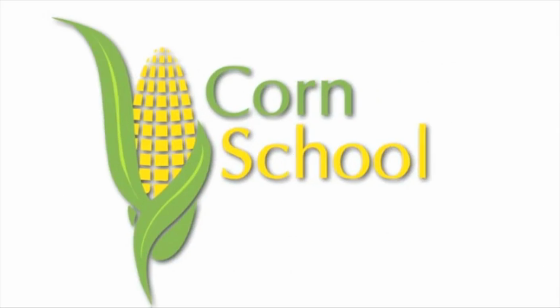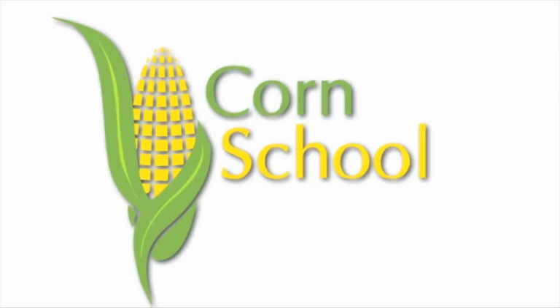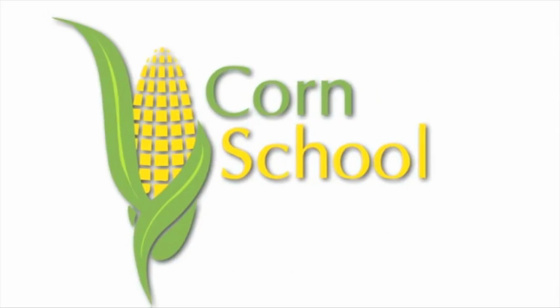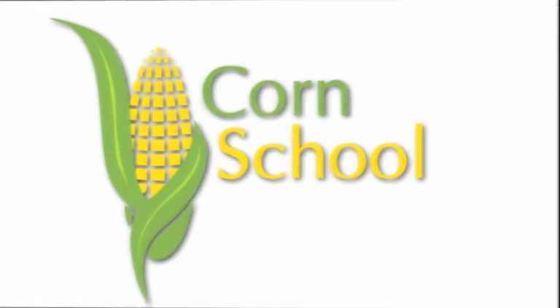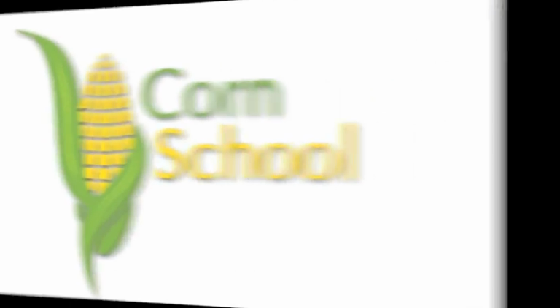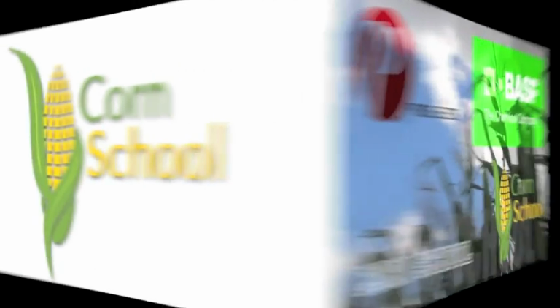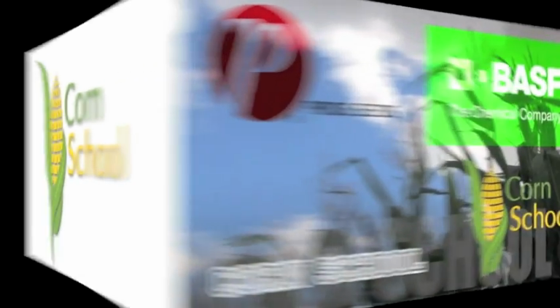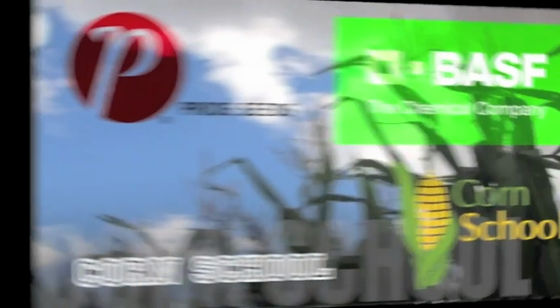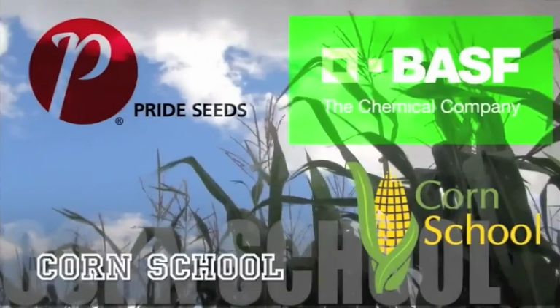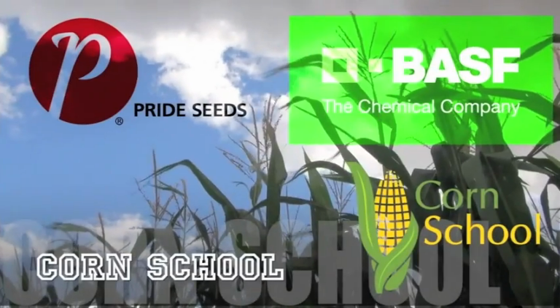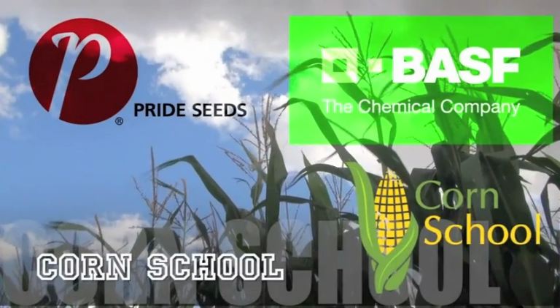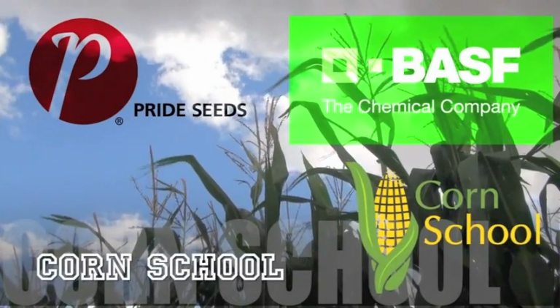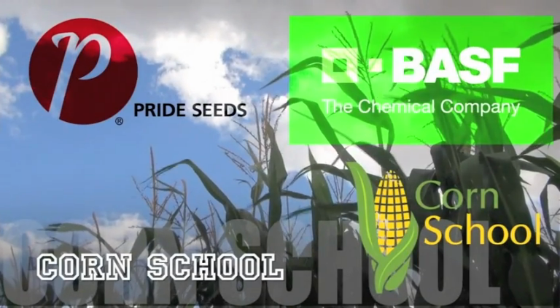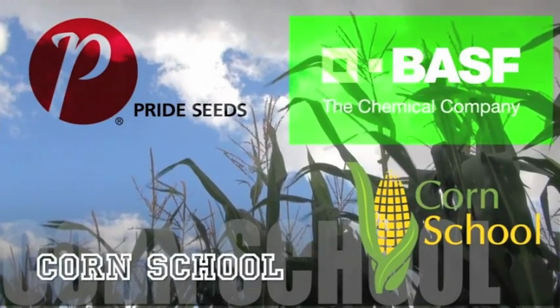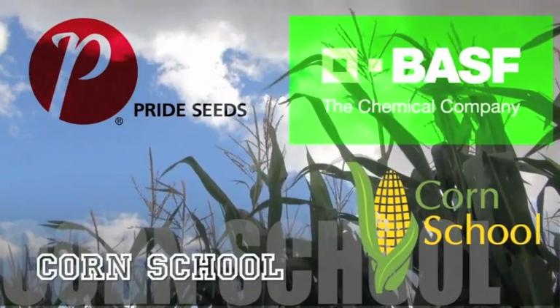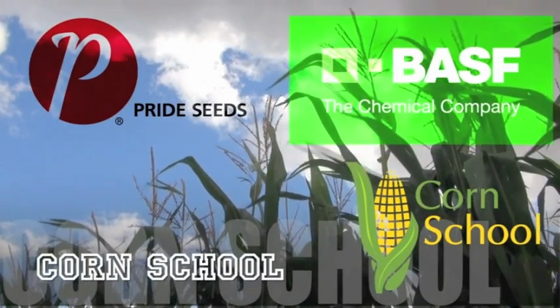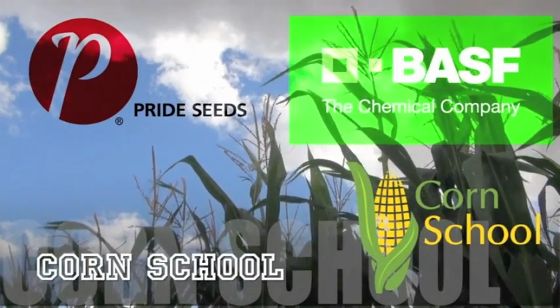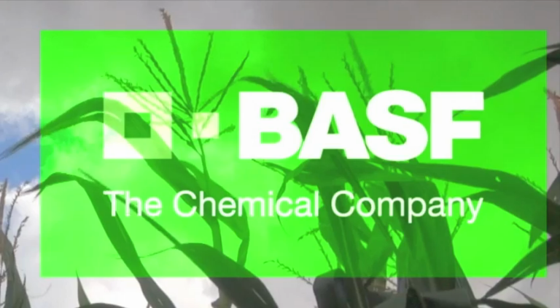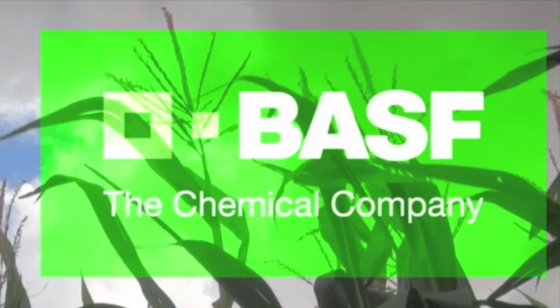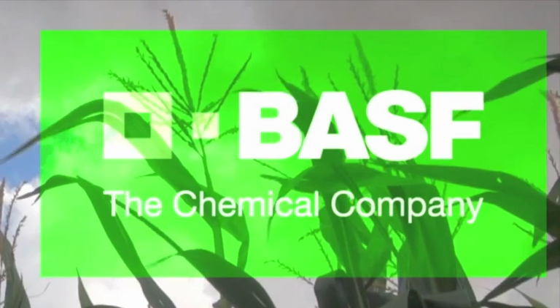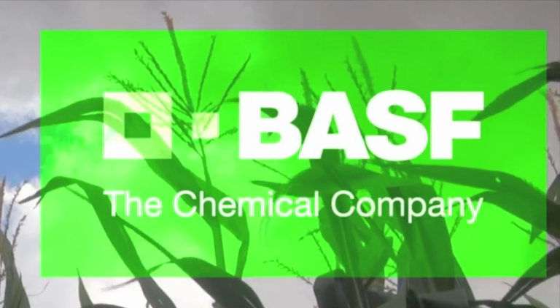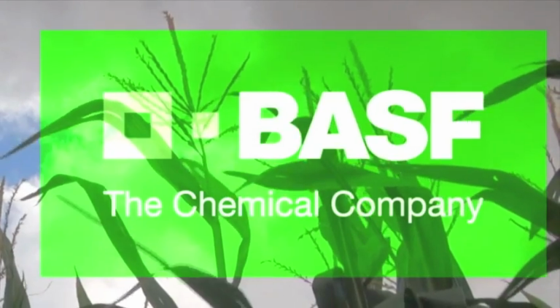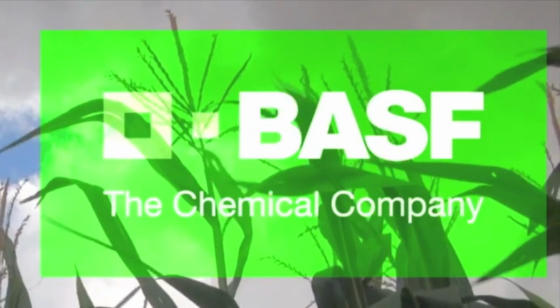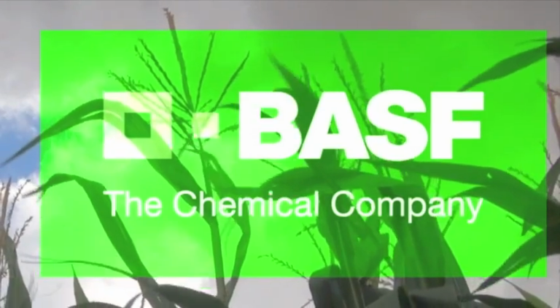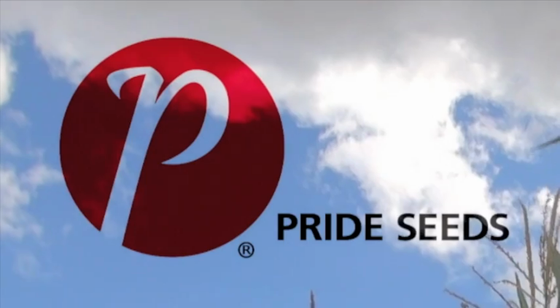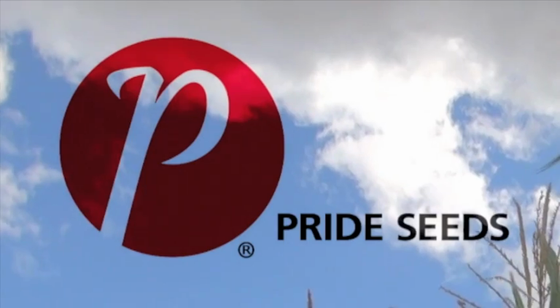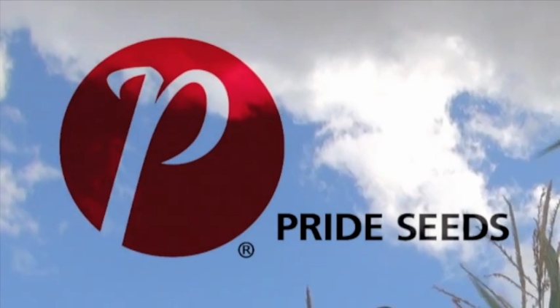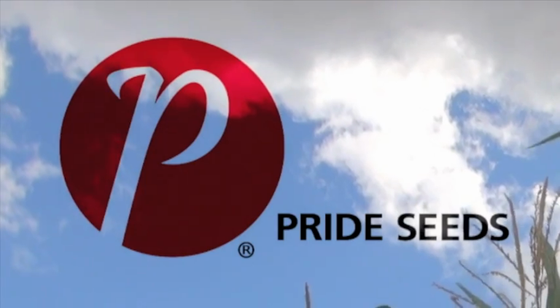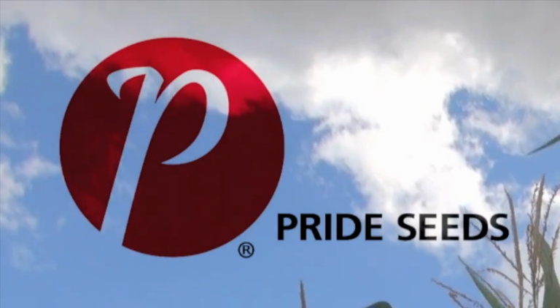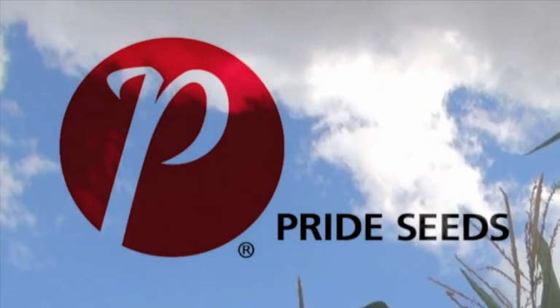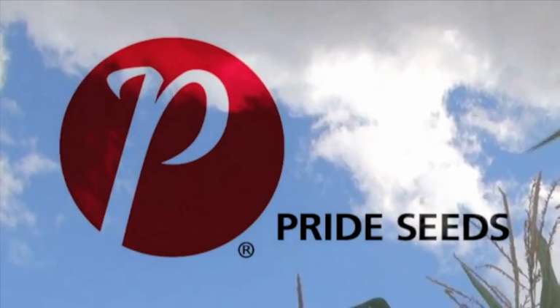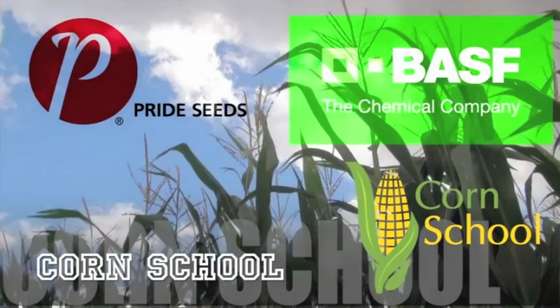The Corn School on realagriculture.com is brought to you by BASF and Pride Seeds.